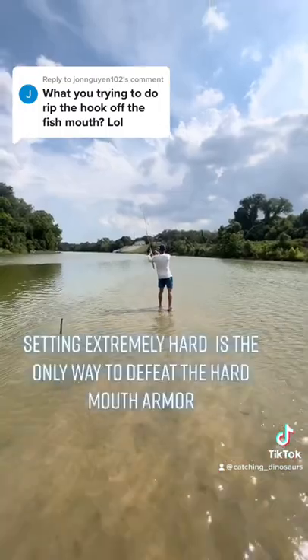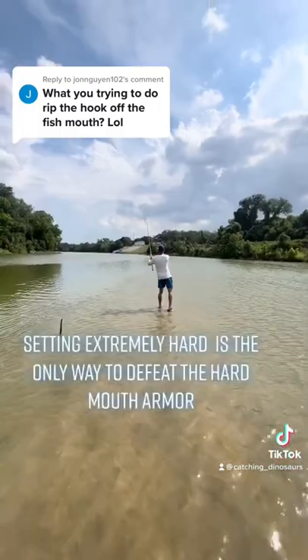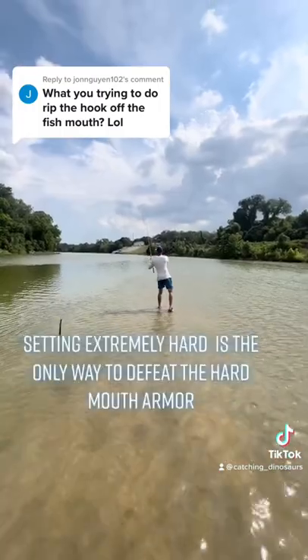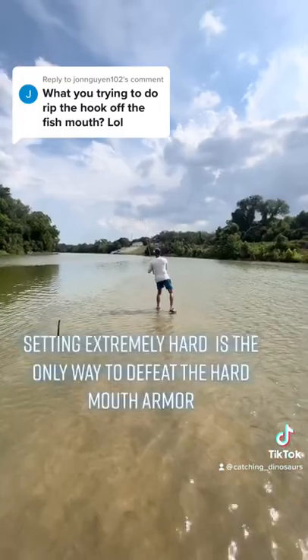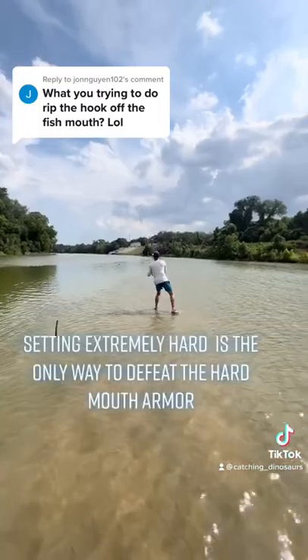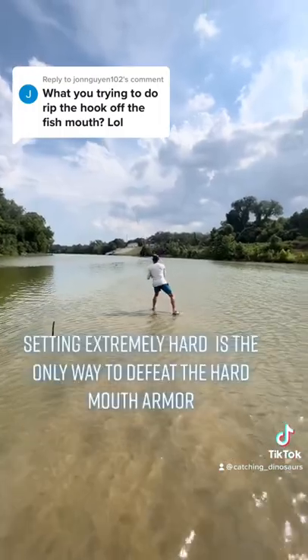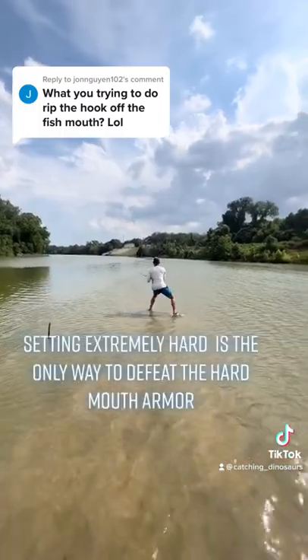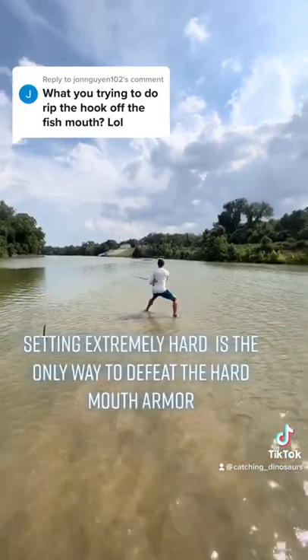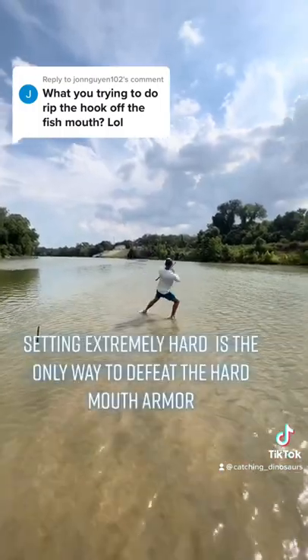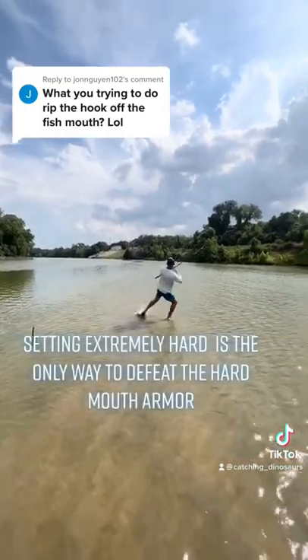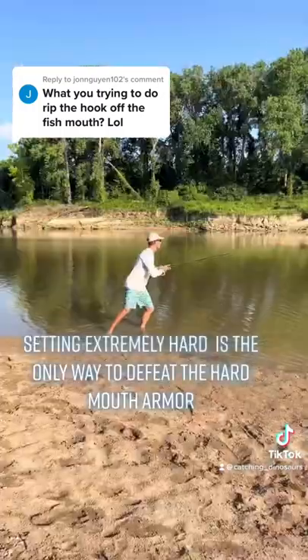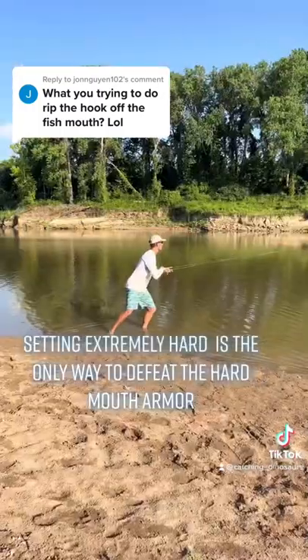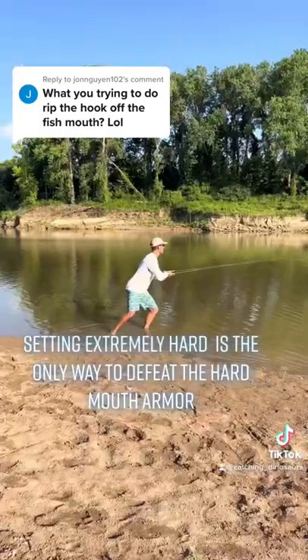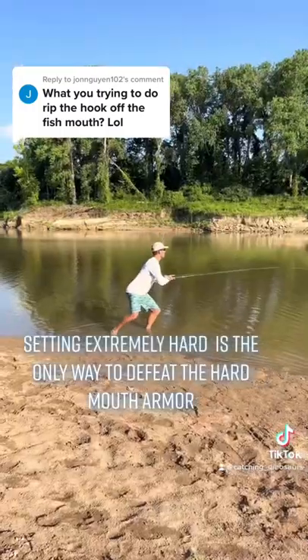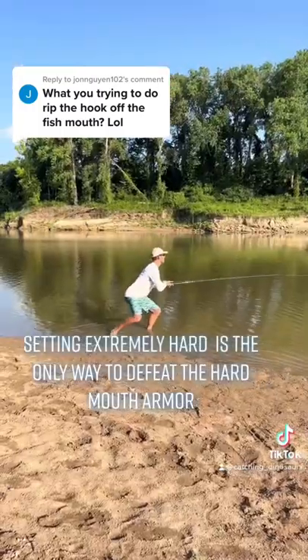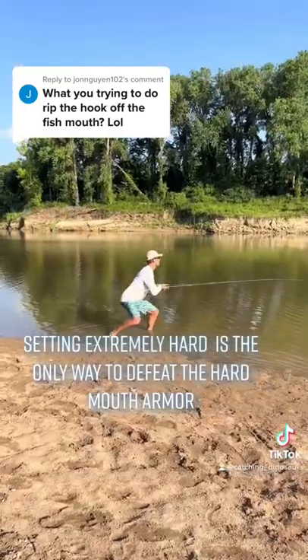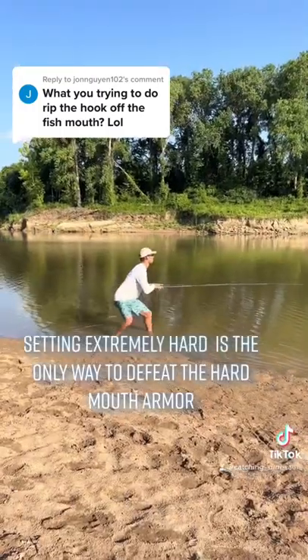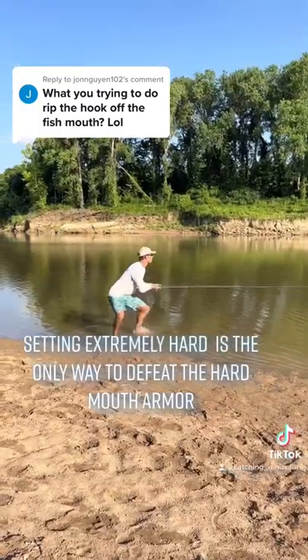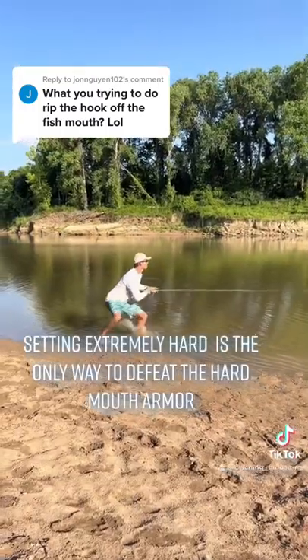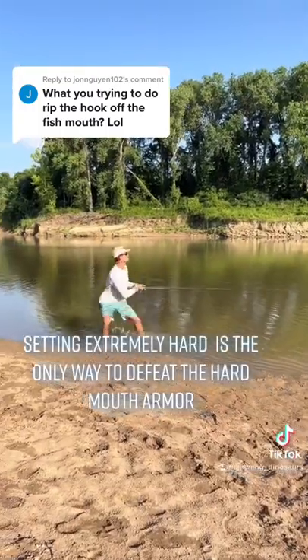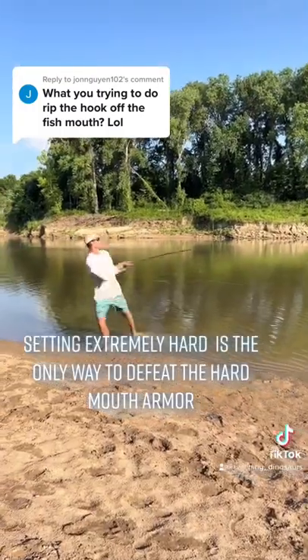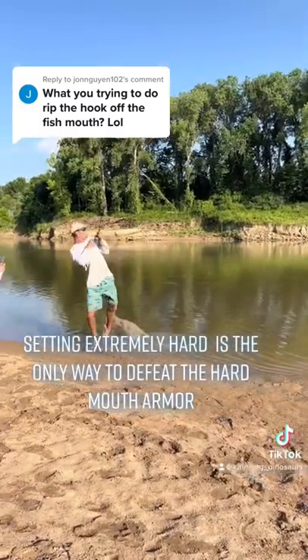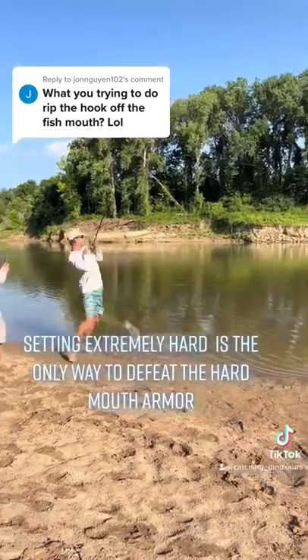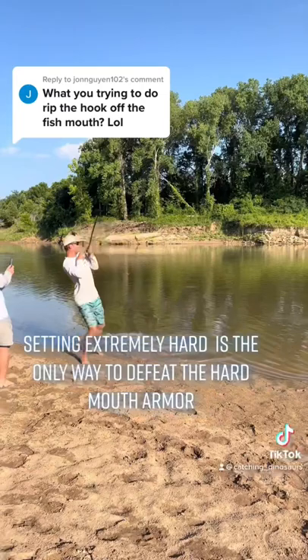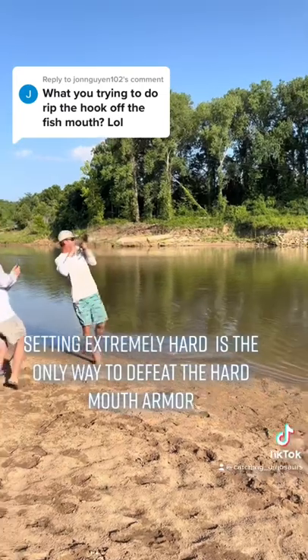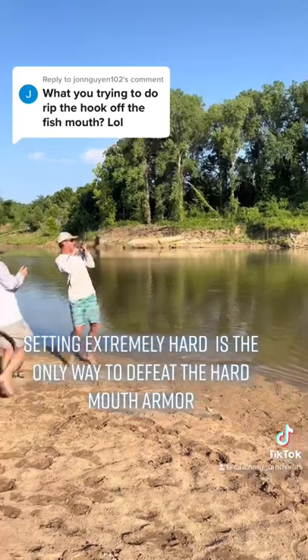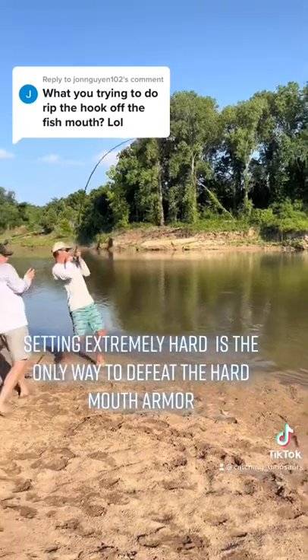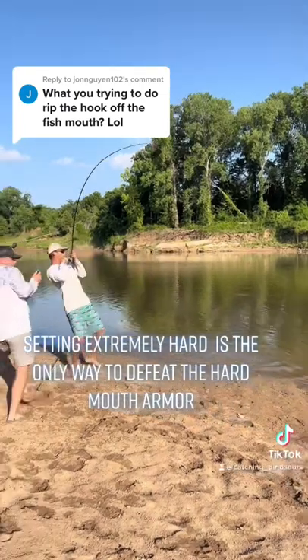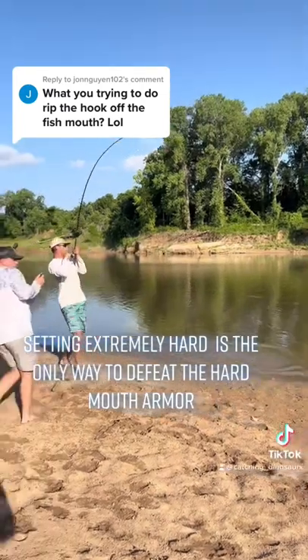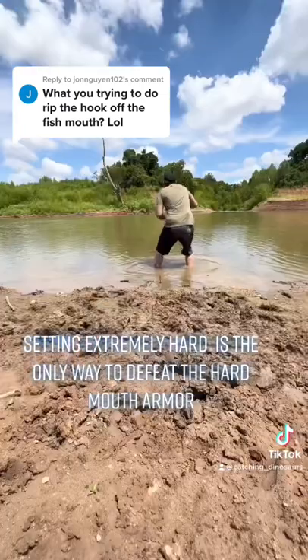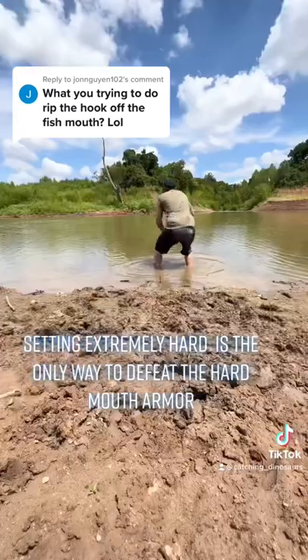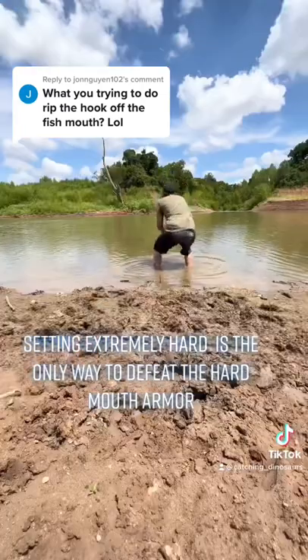Setting extremely hard is the only way to defeat the hard-mouth armor.